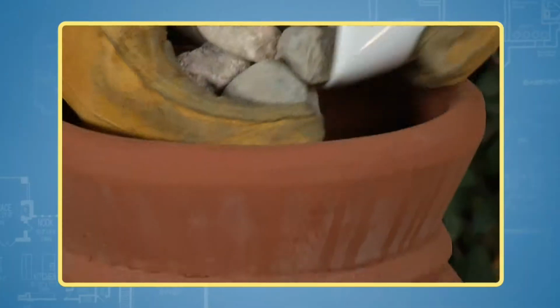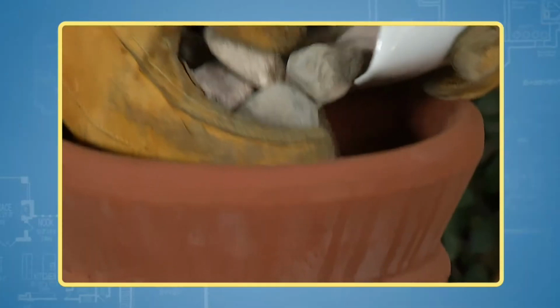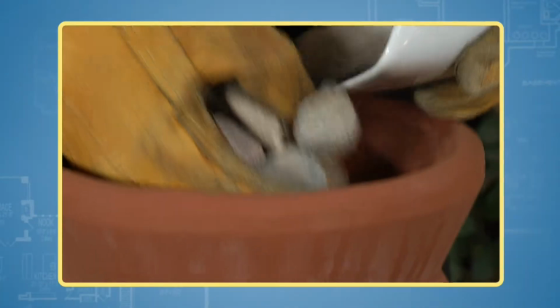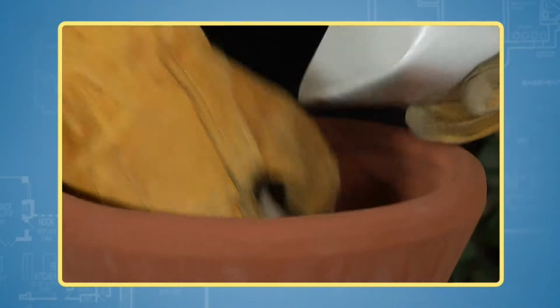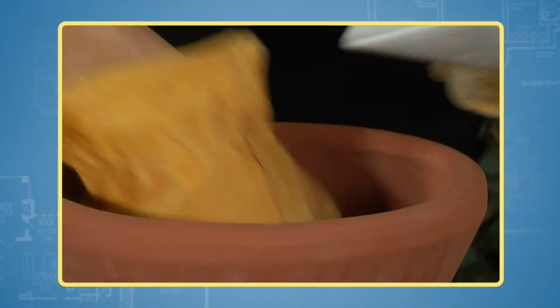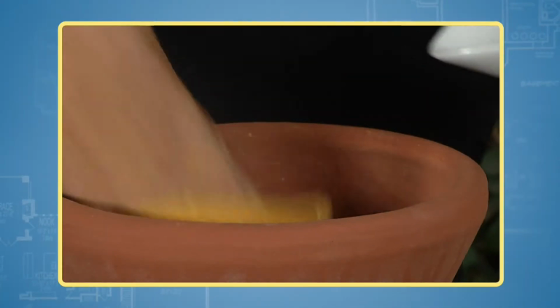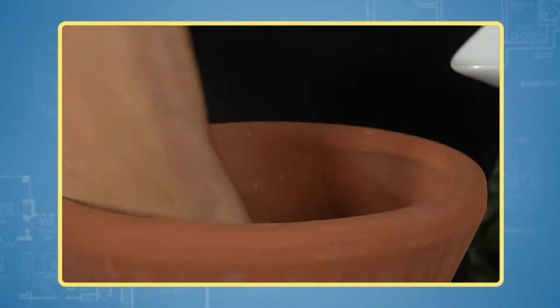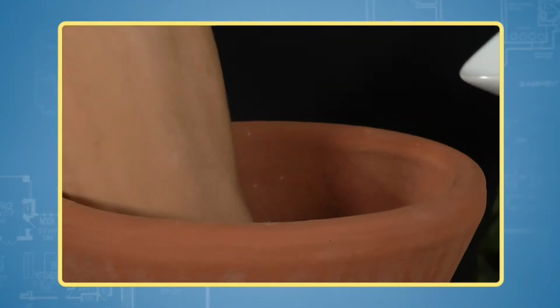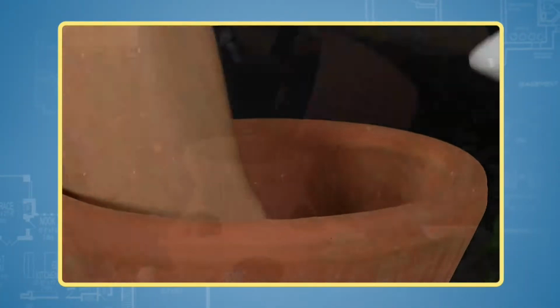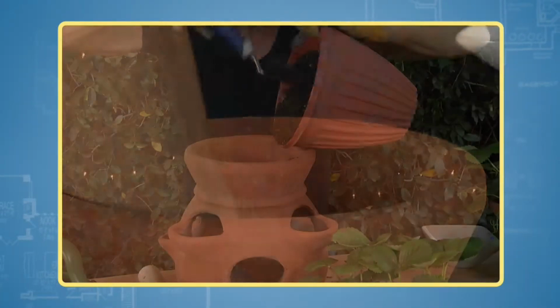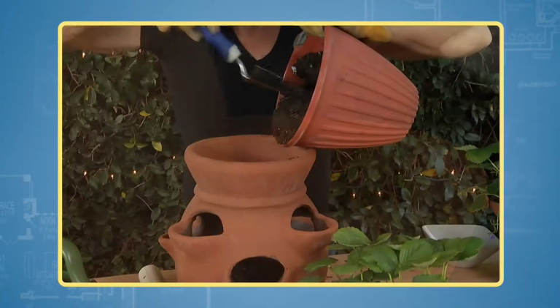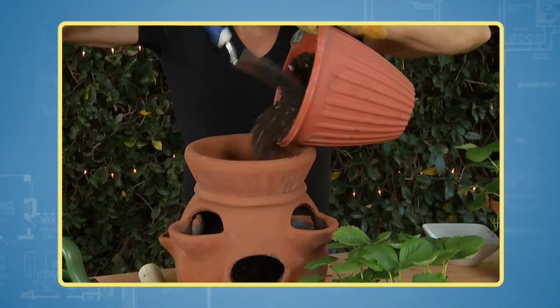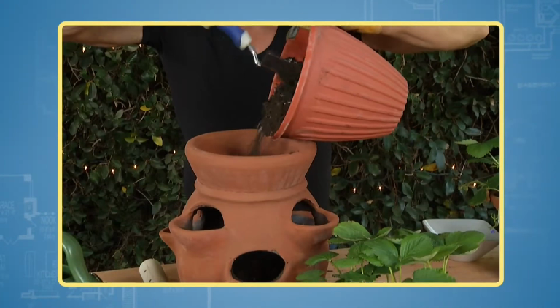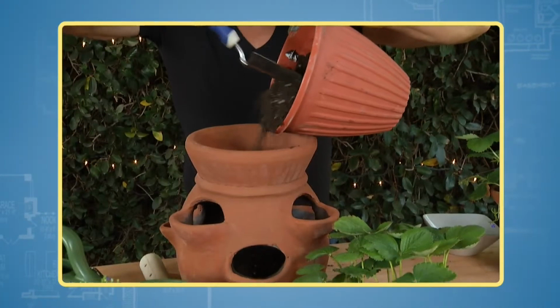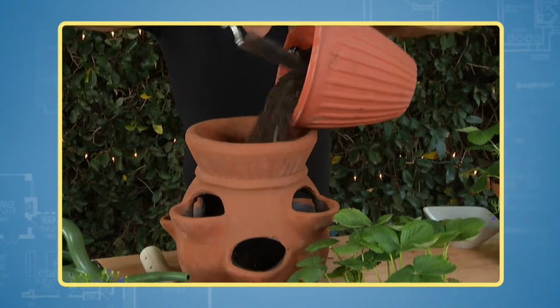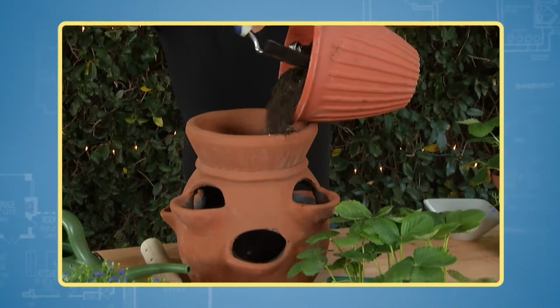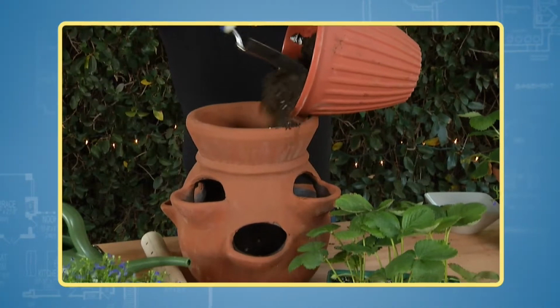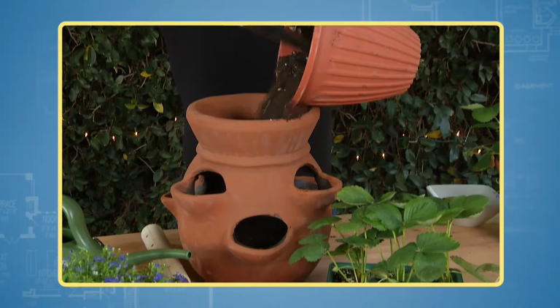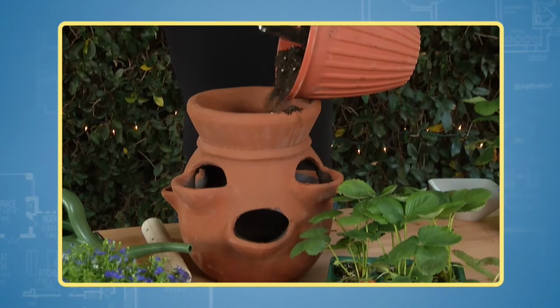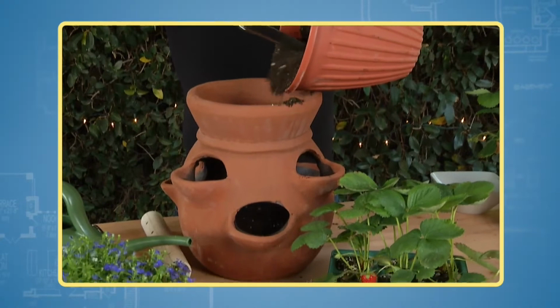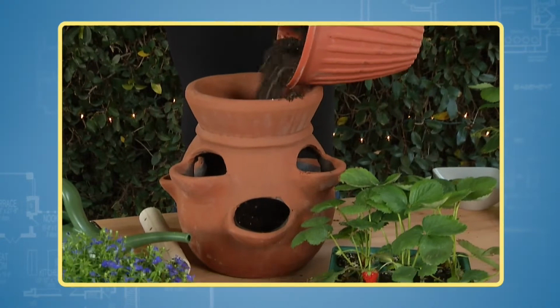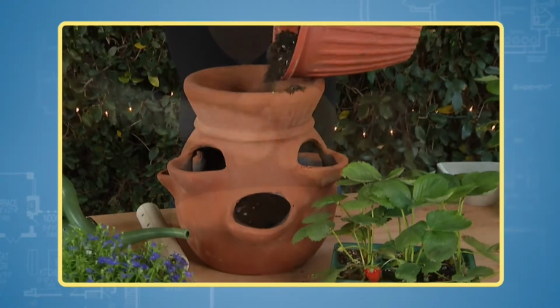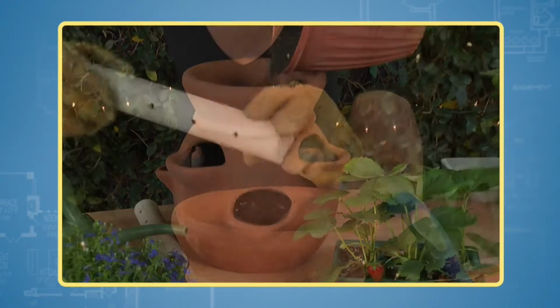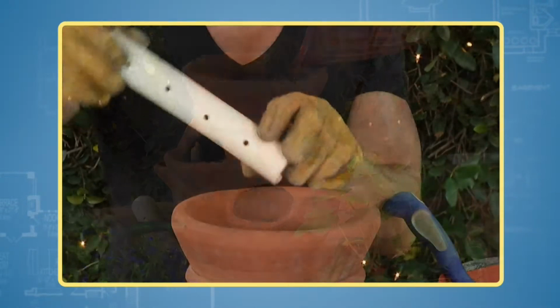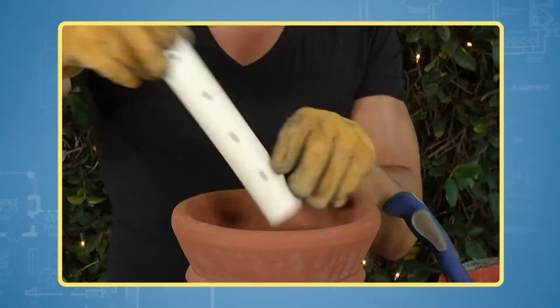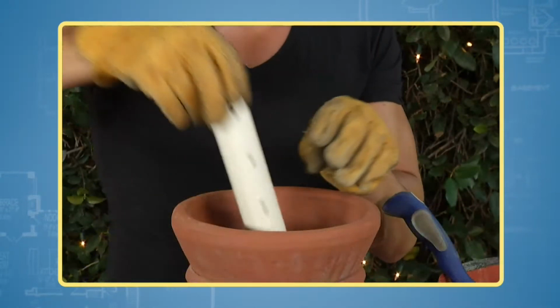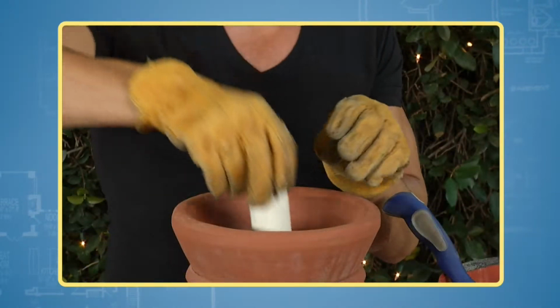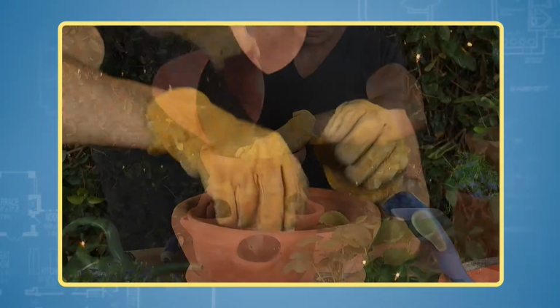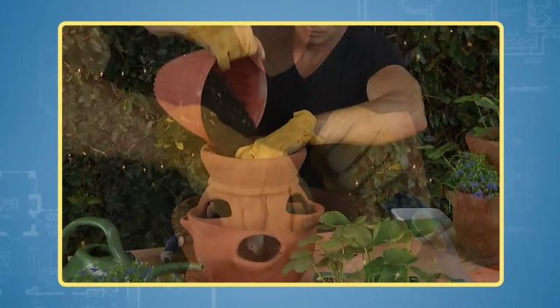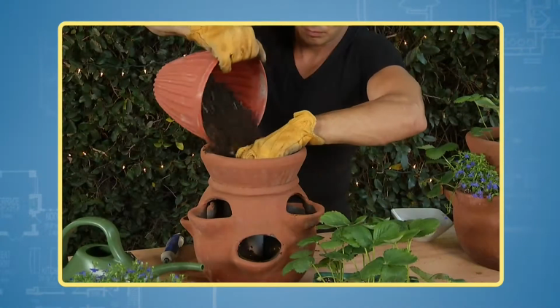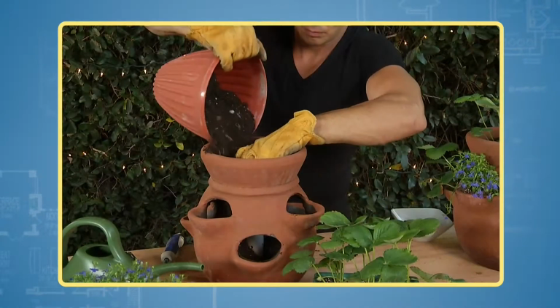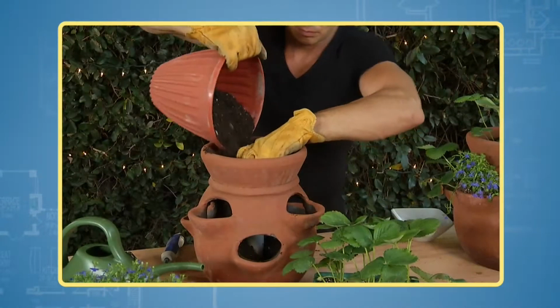Add rocks, then fill the pot with soil up to the first plant pocket. Center your pipe and anchor it.